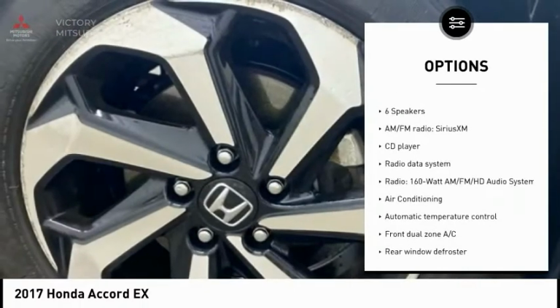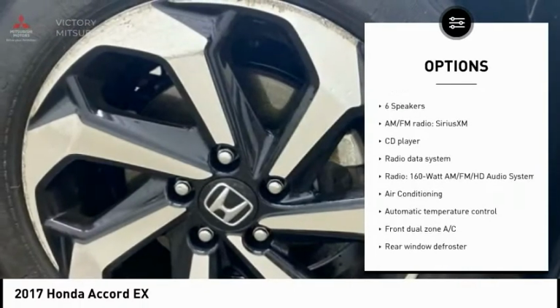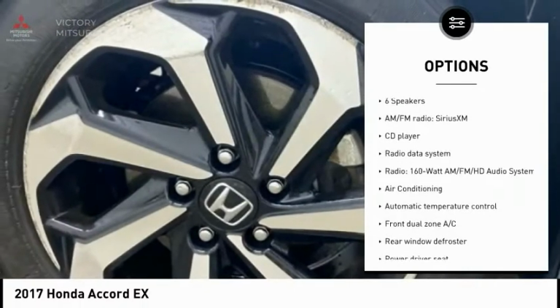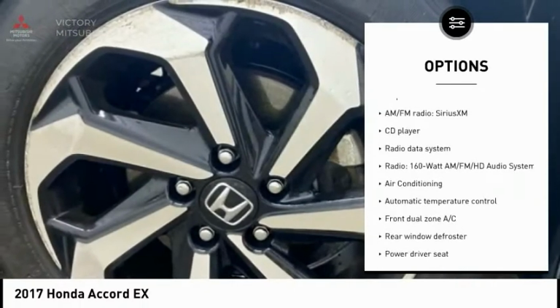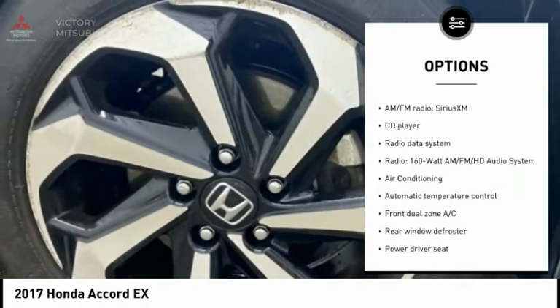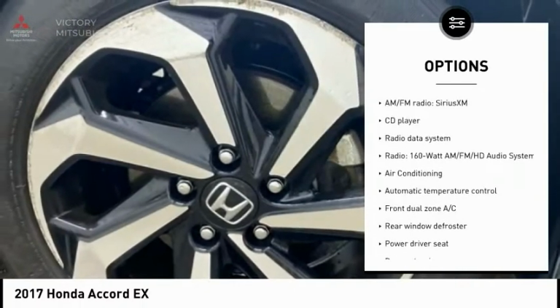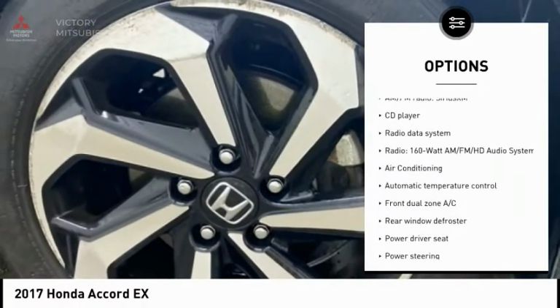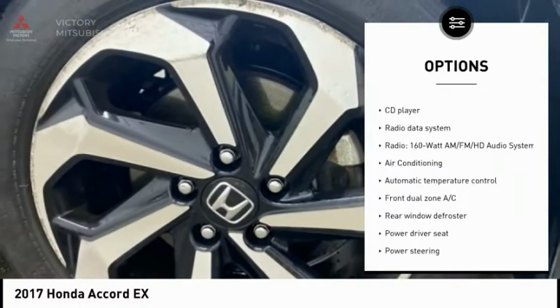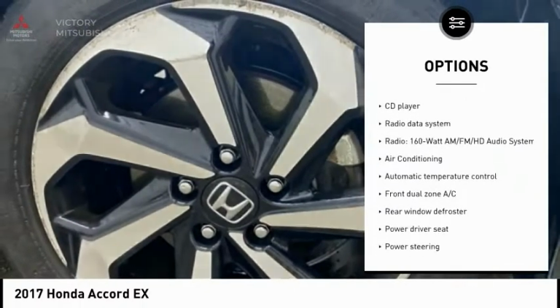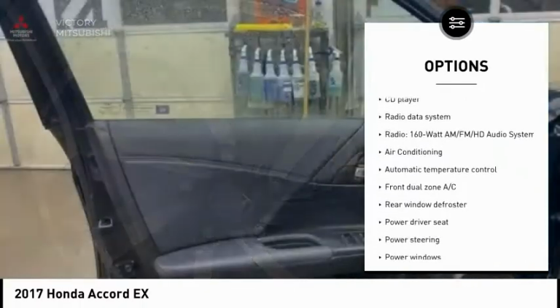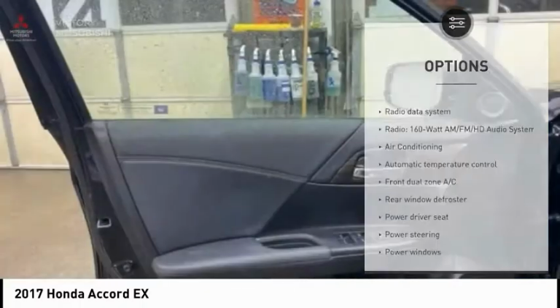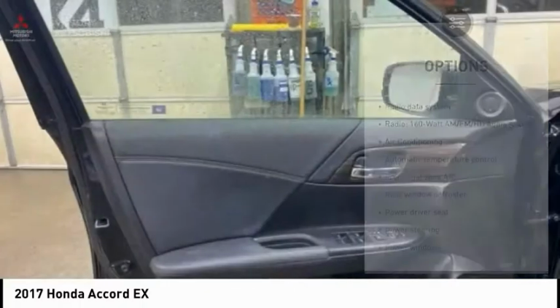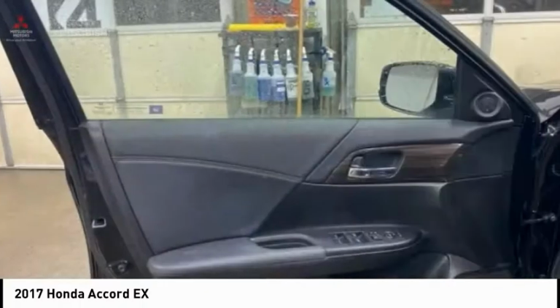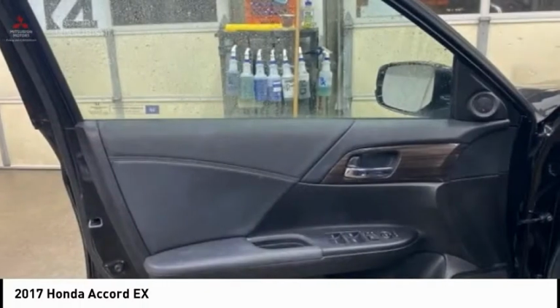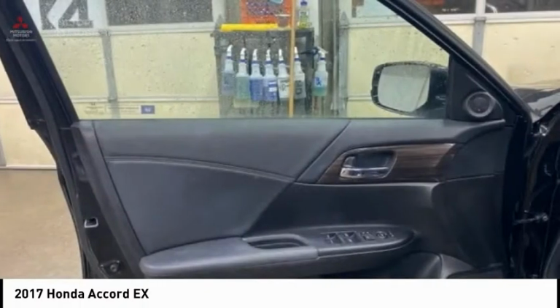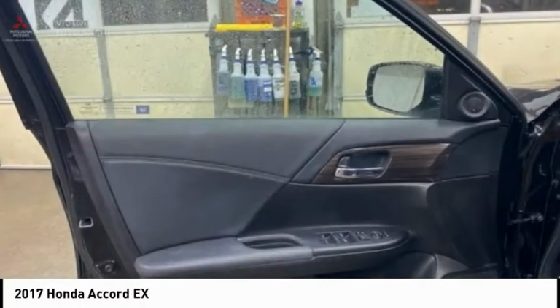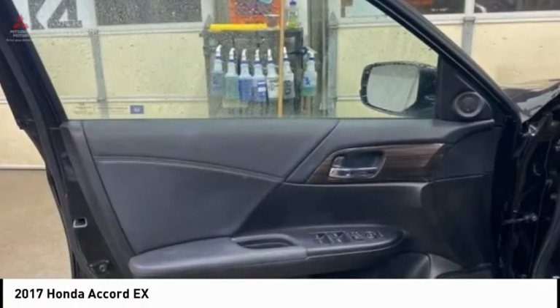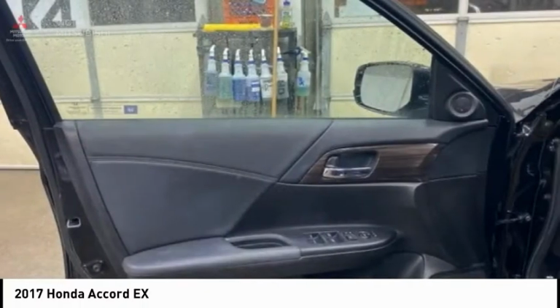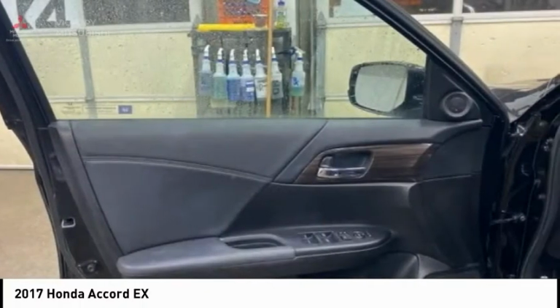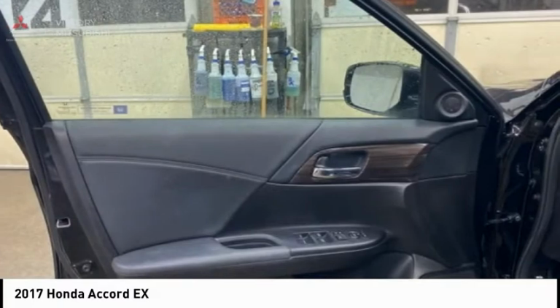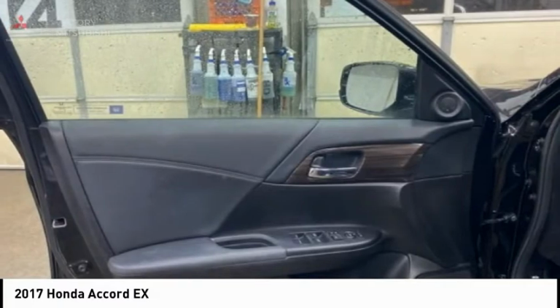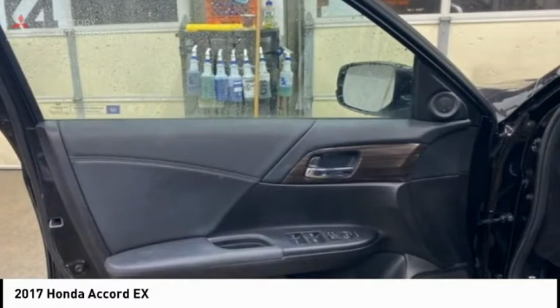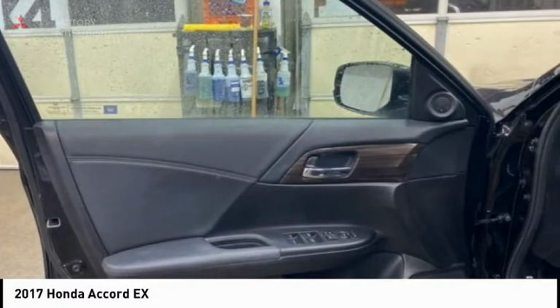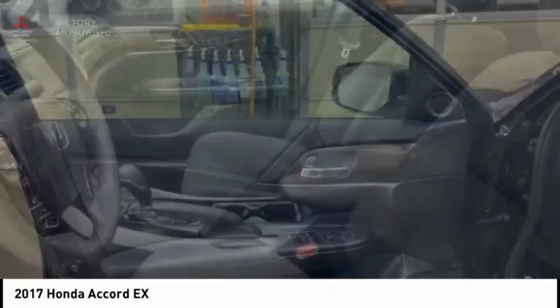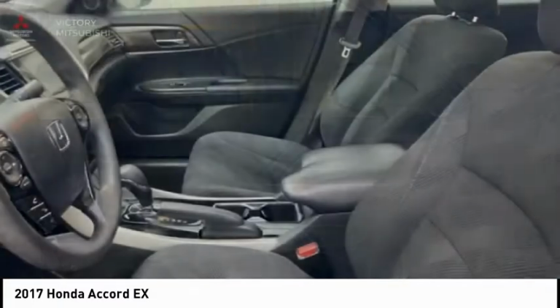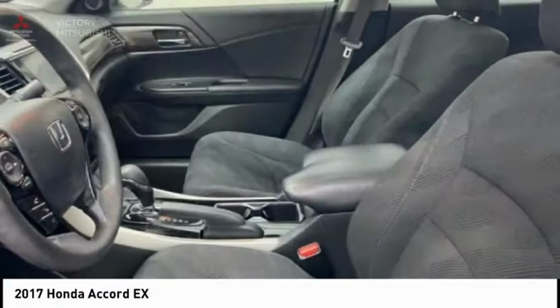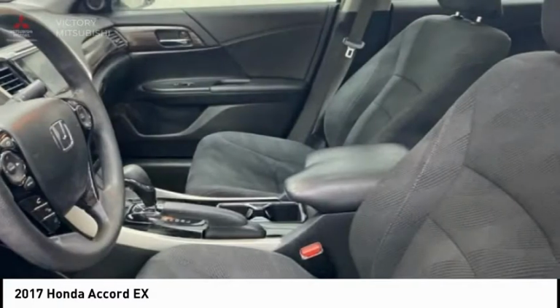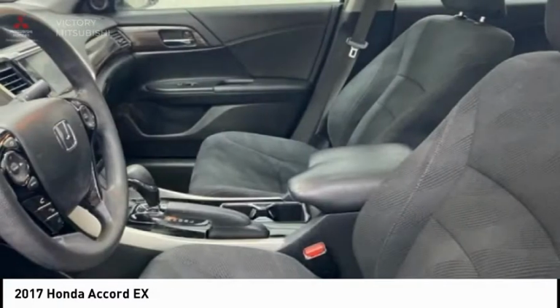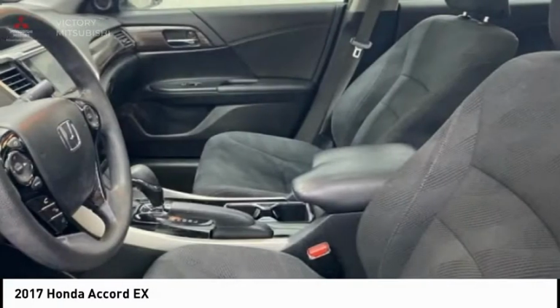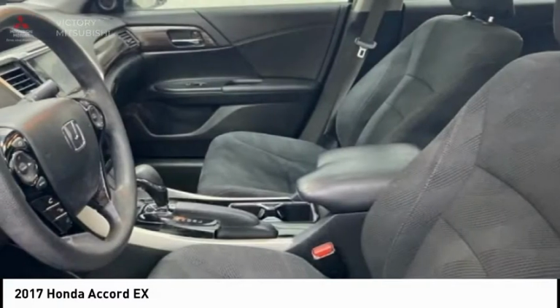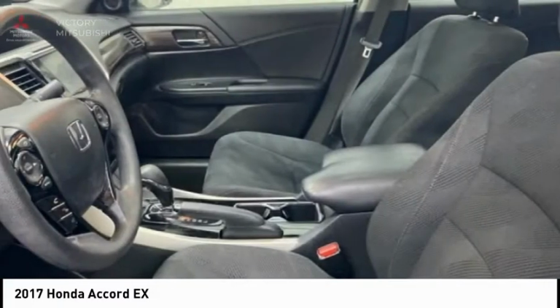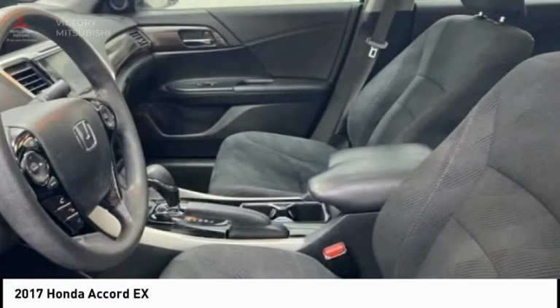Power moonroof, four-wheel disc brakes, speed control, rear window defroster, and security system.